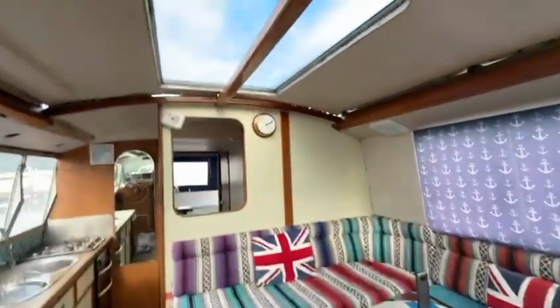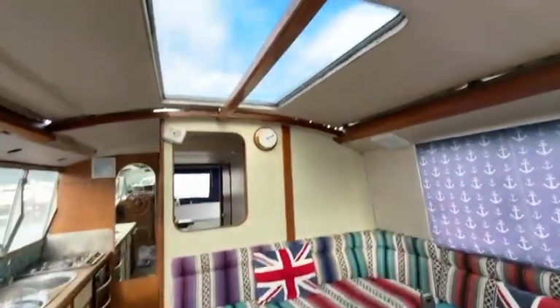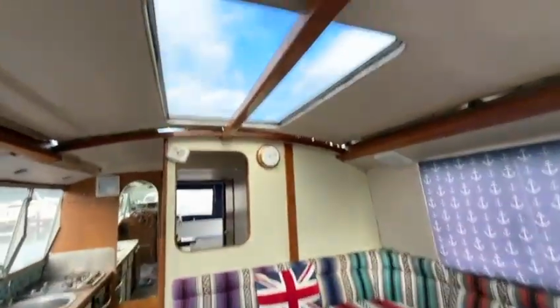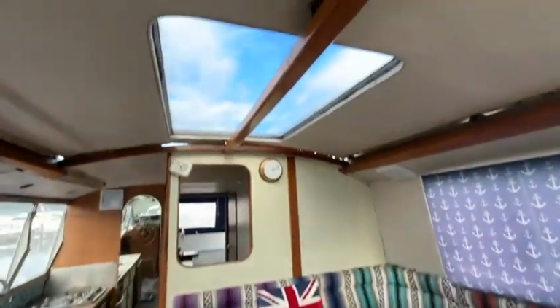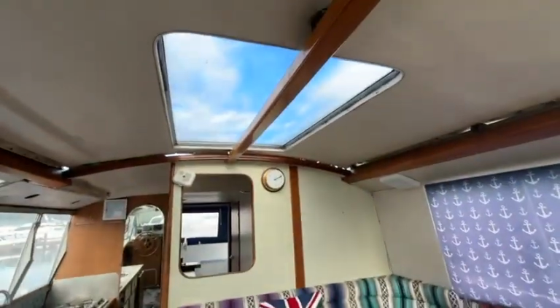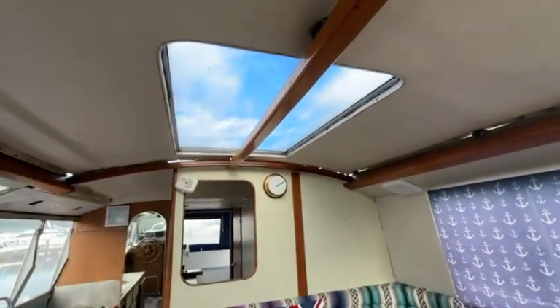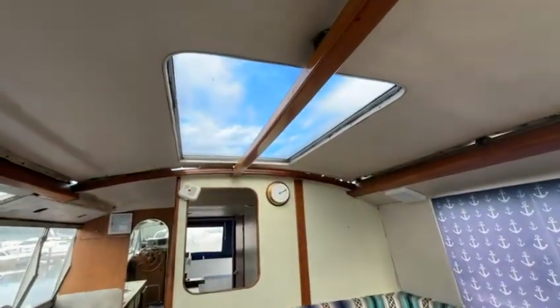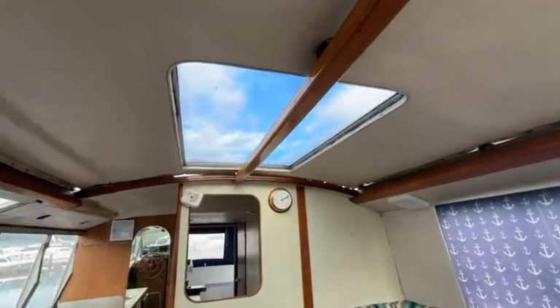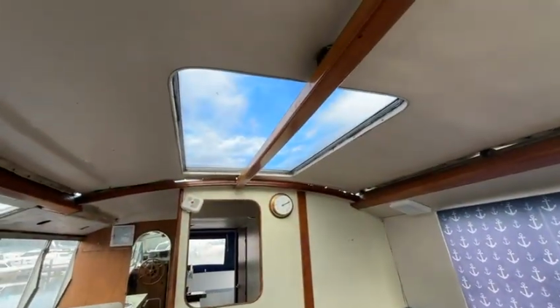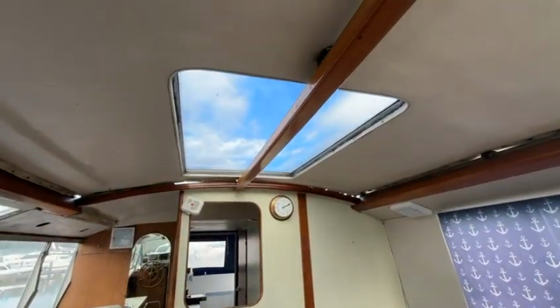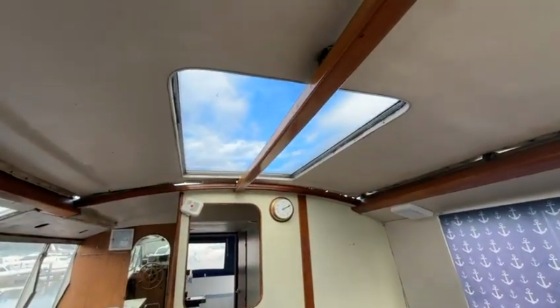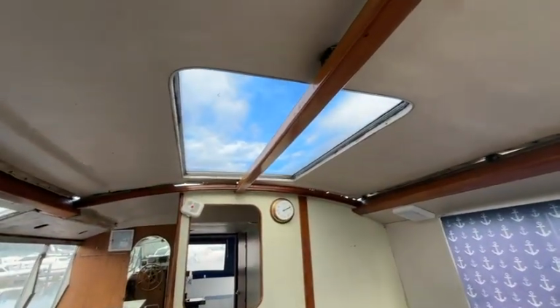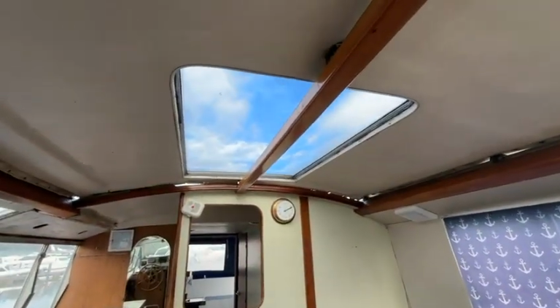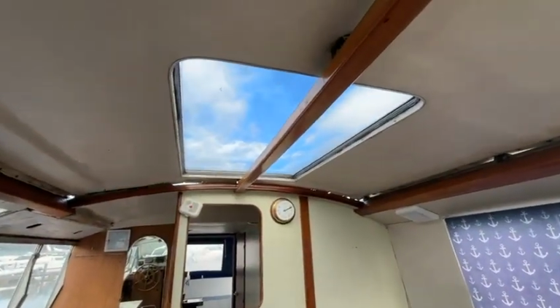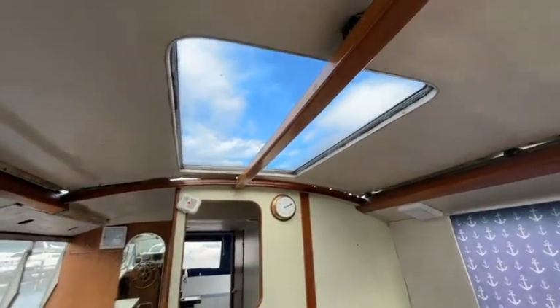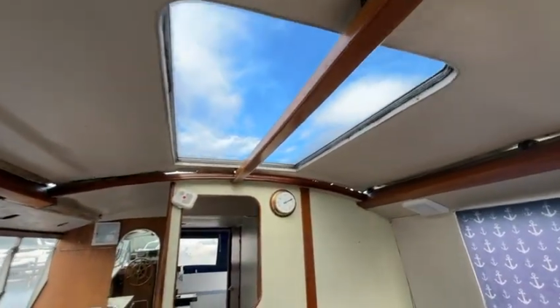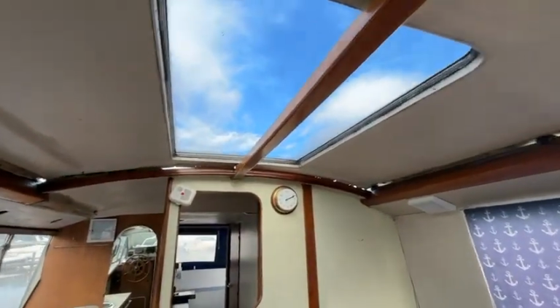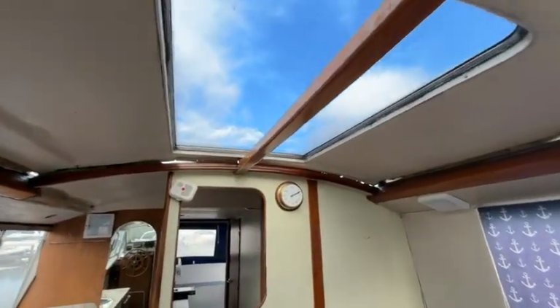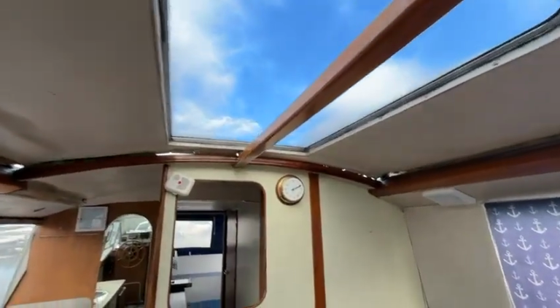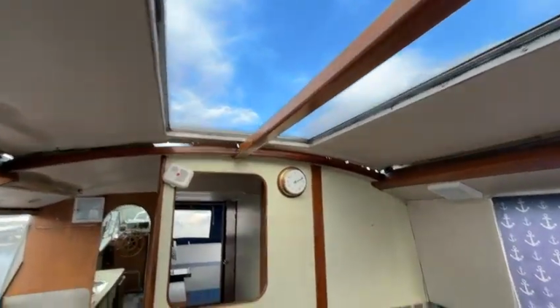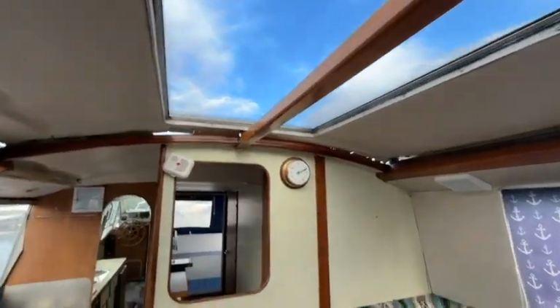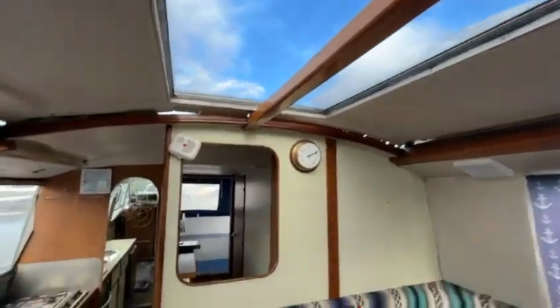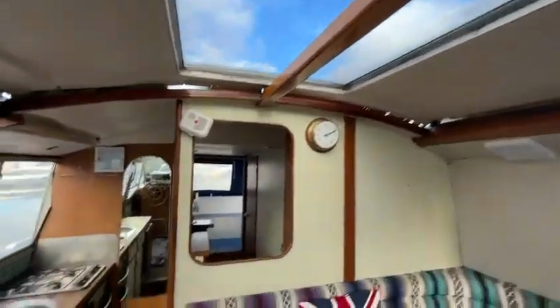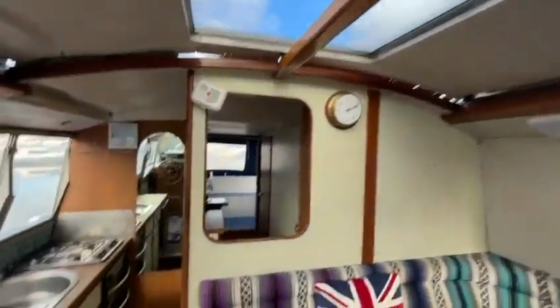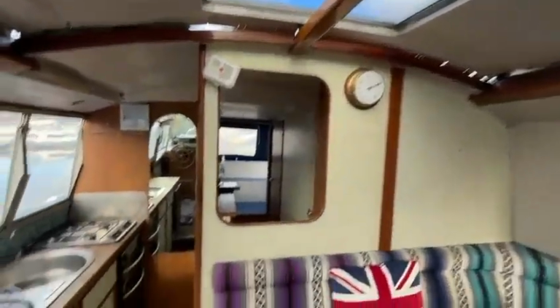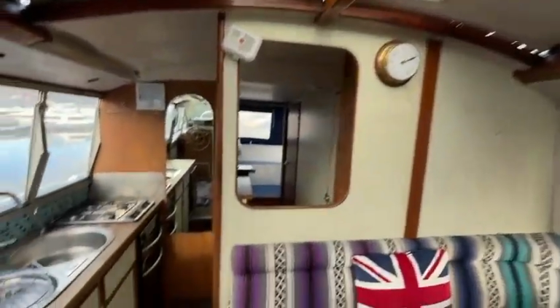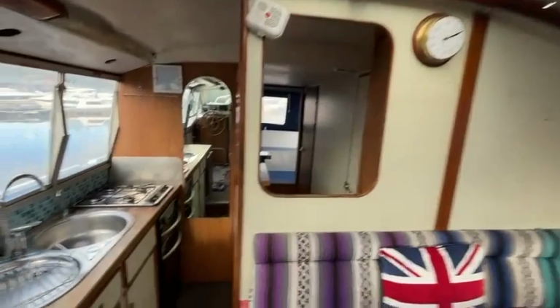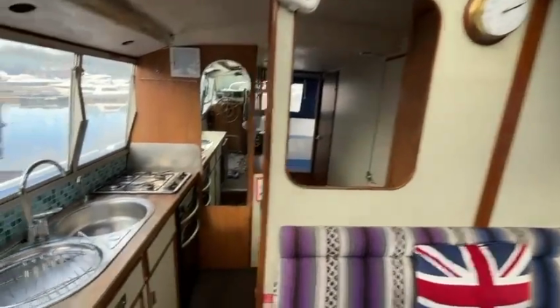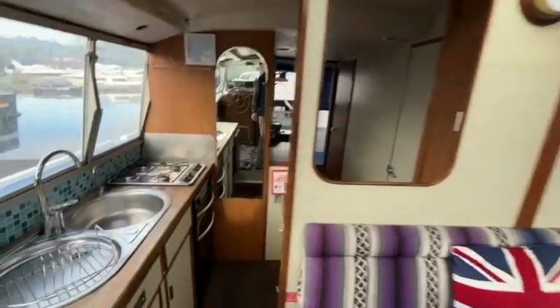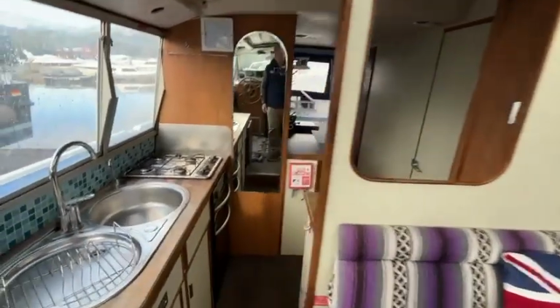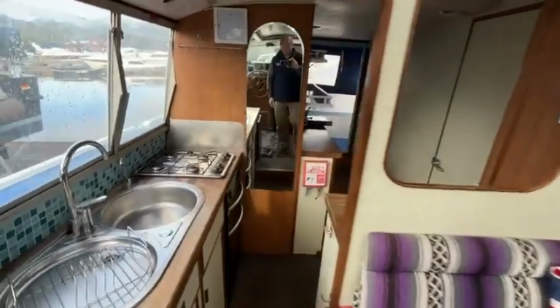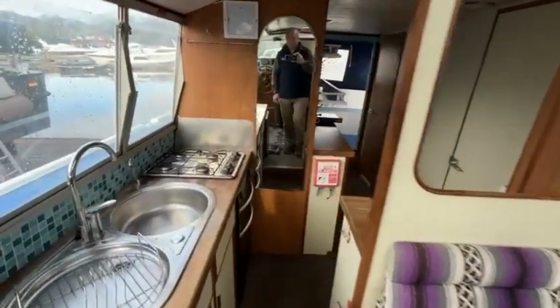There's a big light in the saloon here, again letting lots of light into that main saloon area.